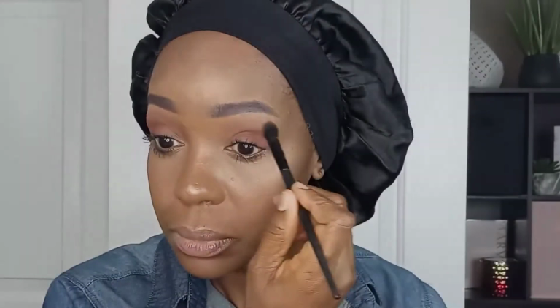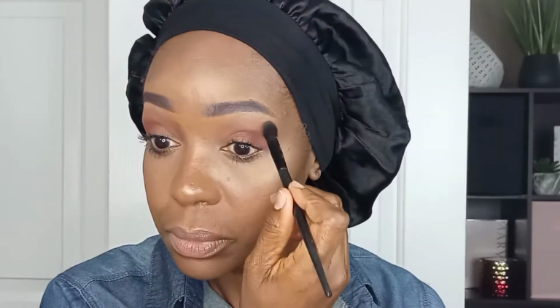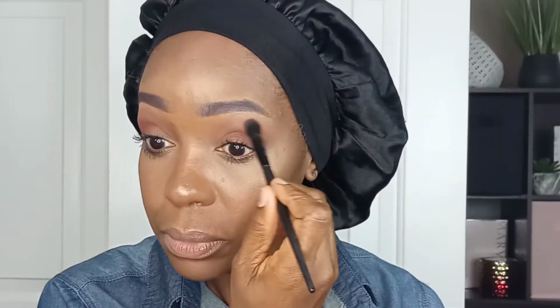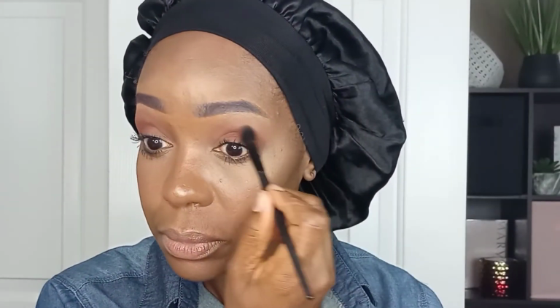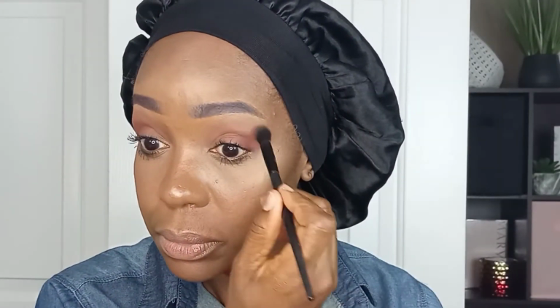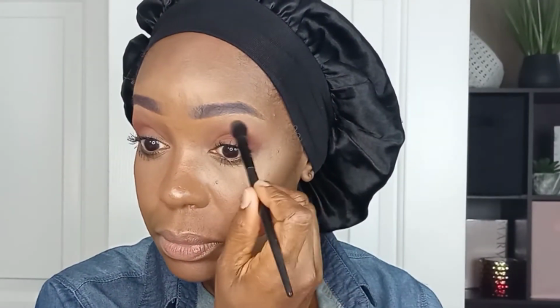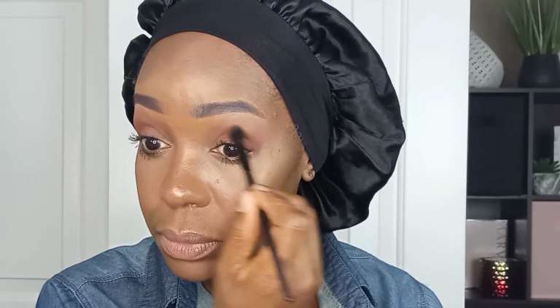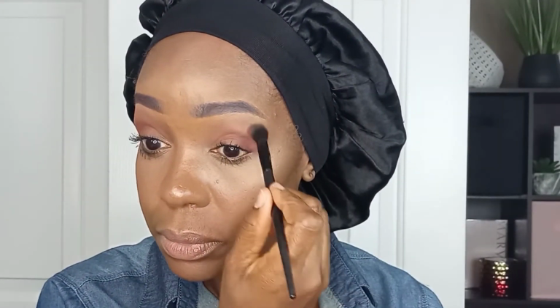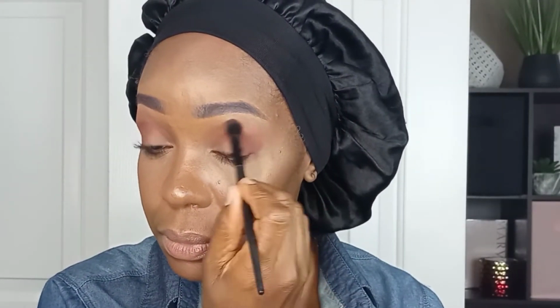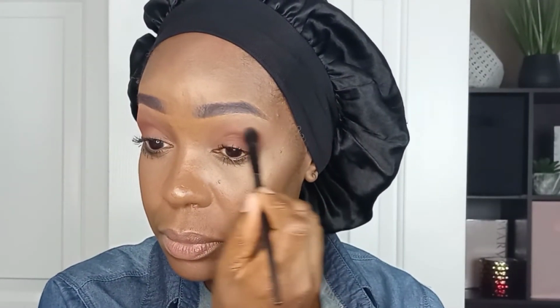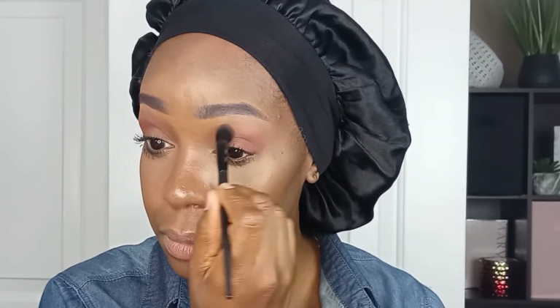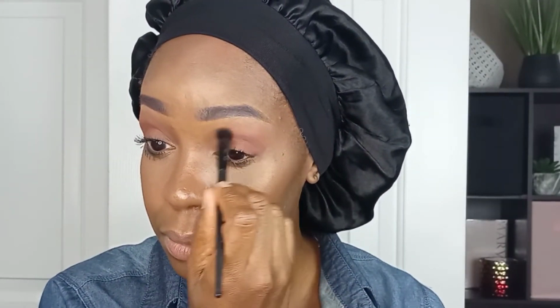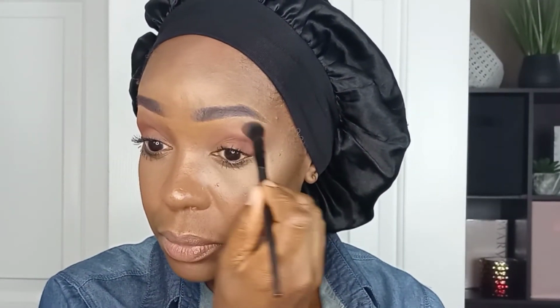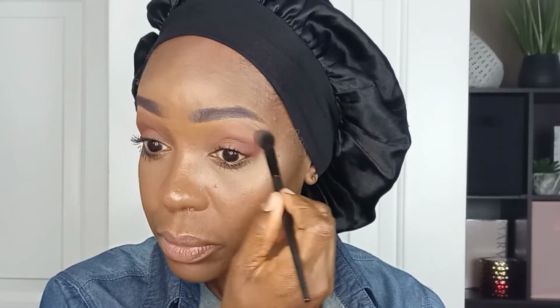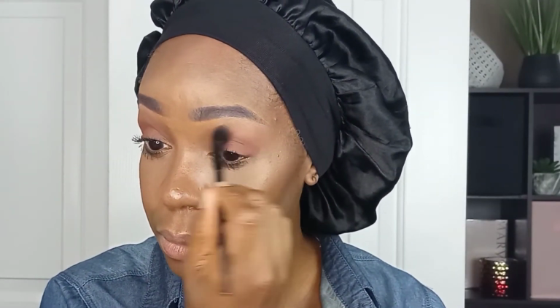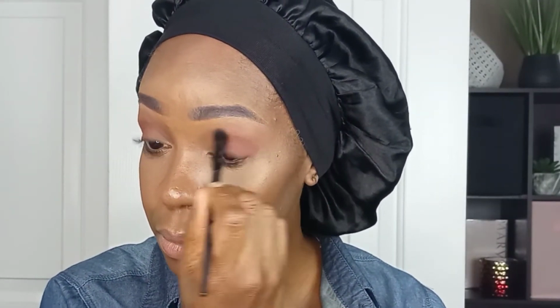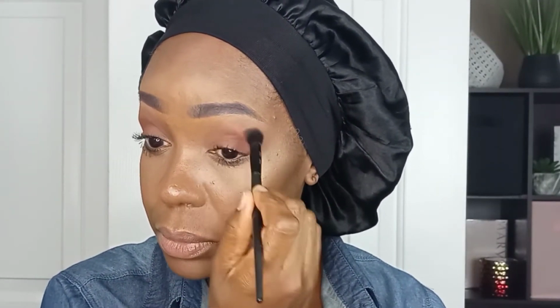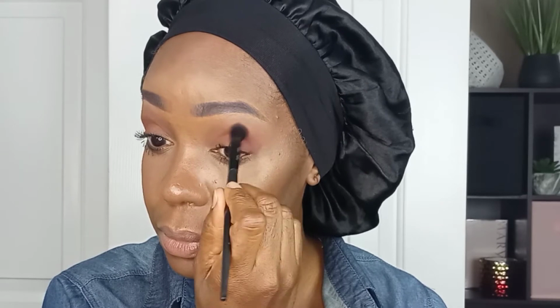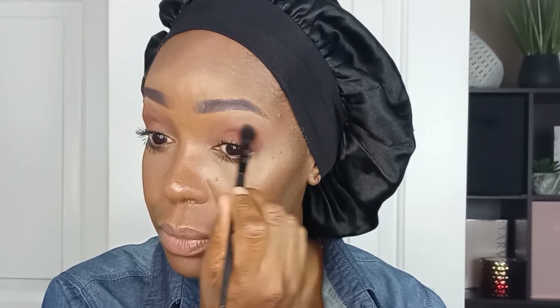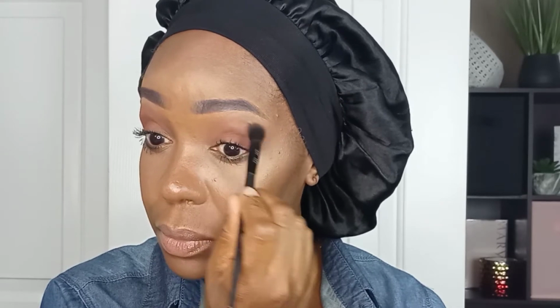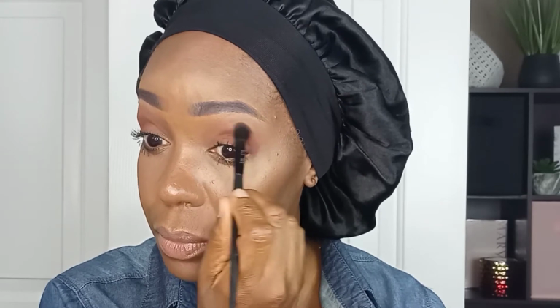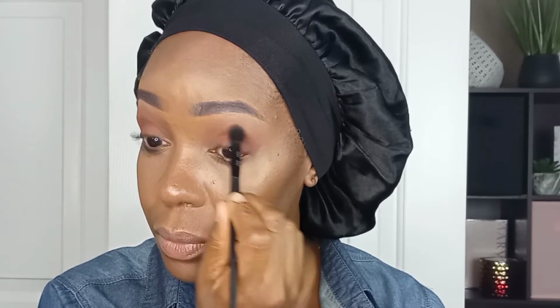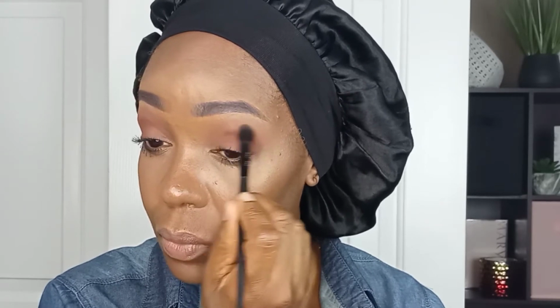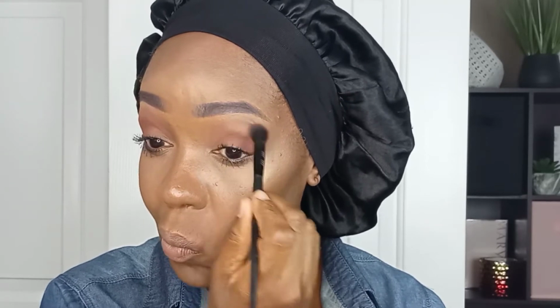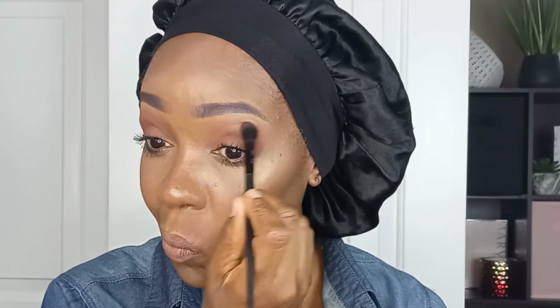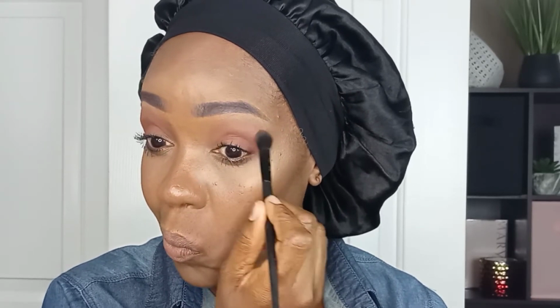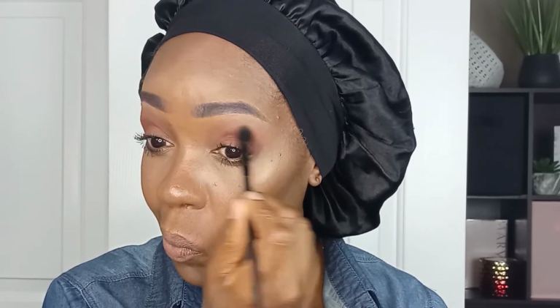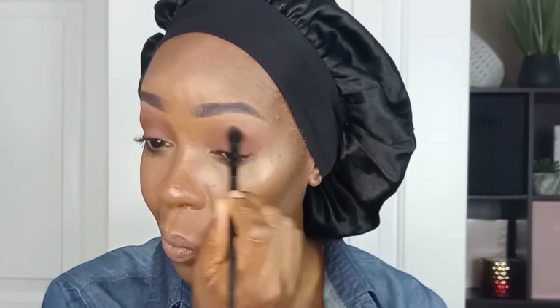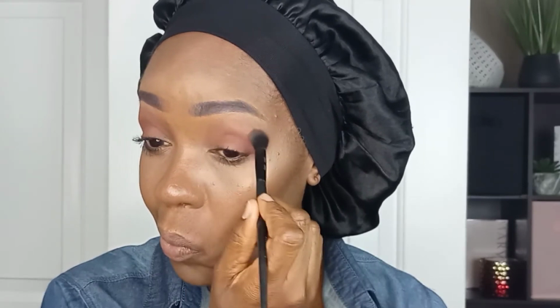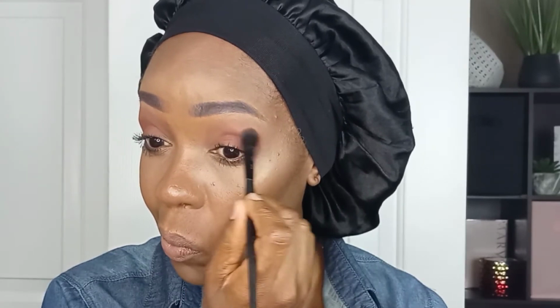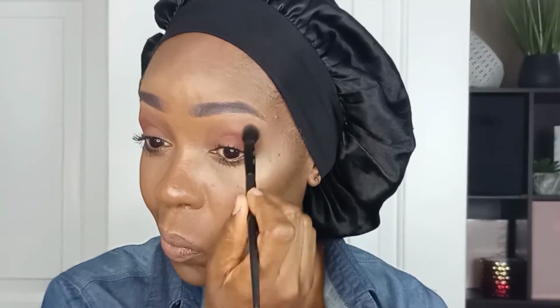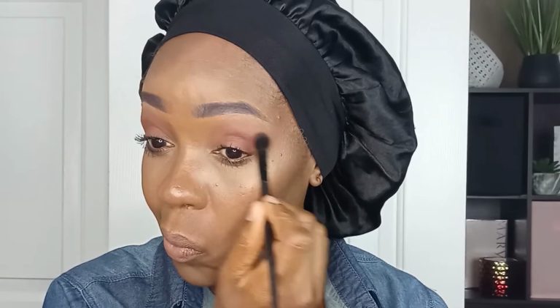And now I'm taking a clean blending brush and blending the area where the two colors meet.